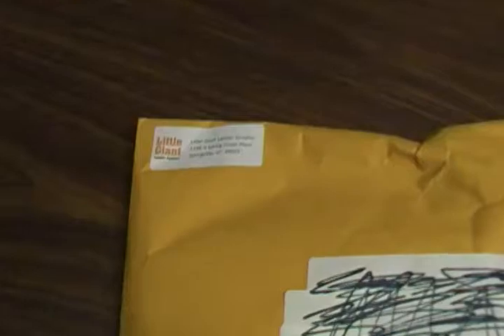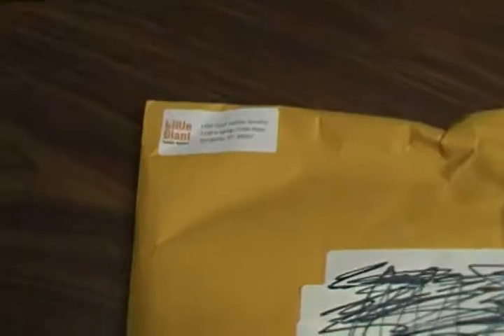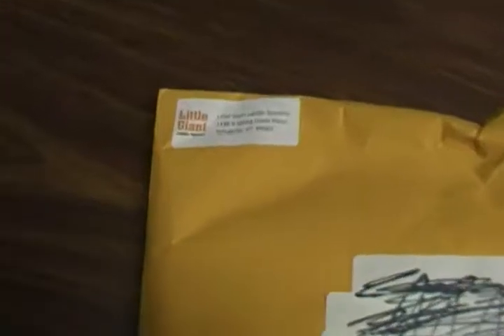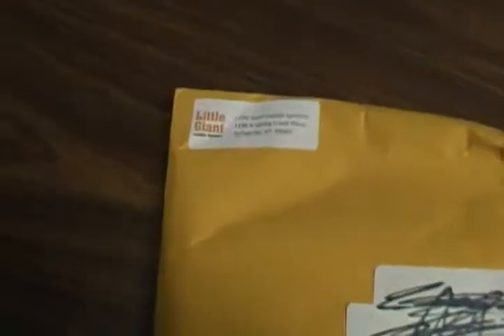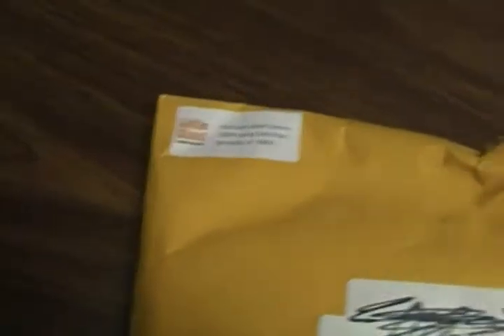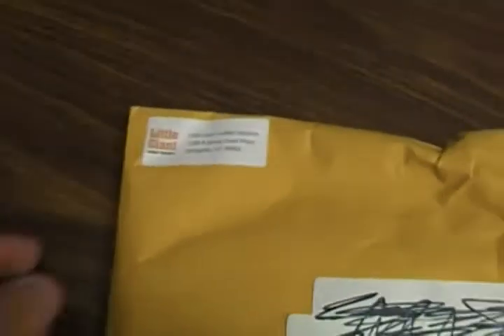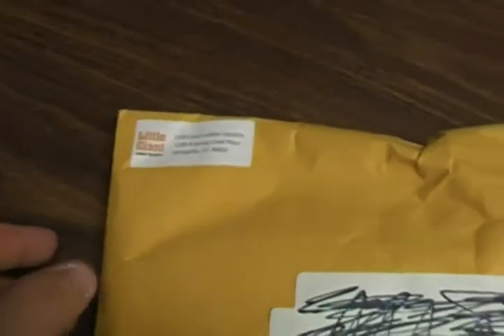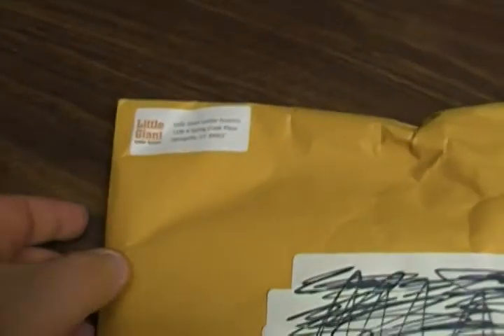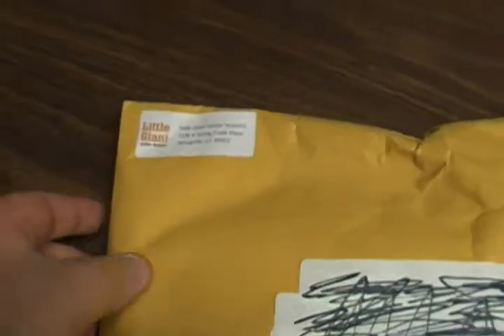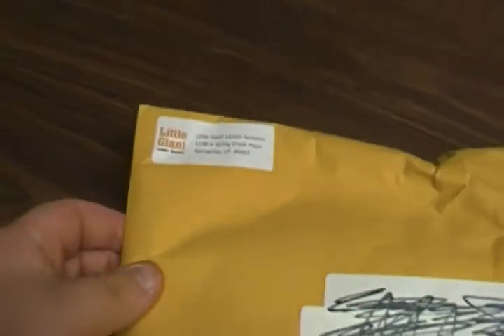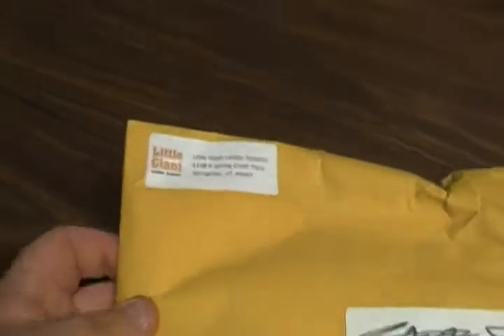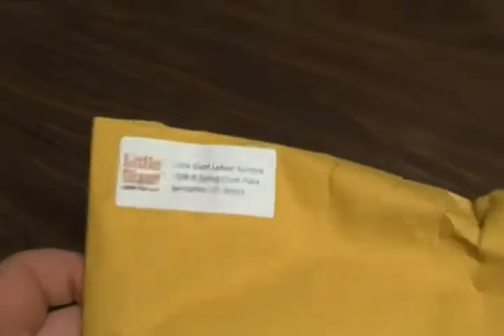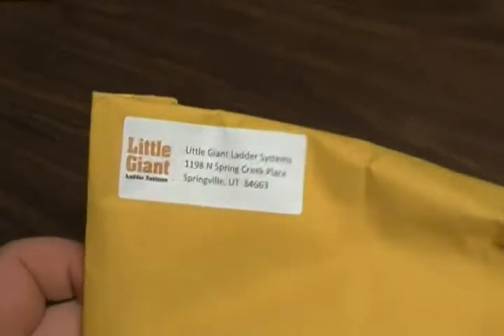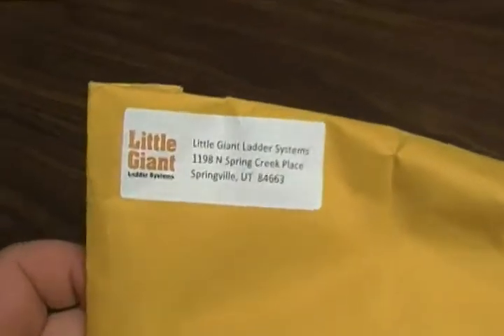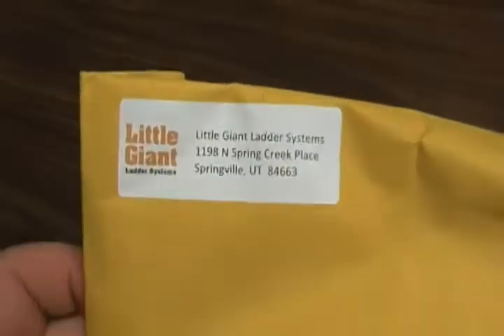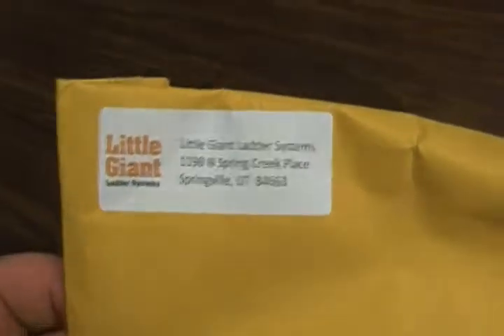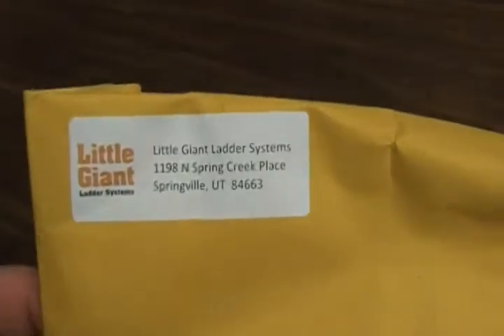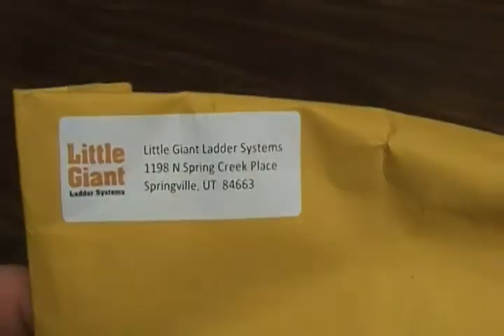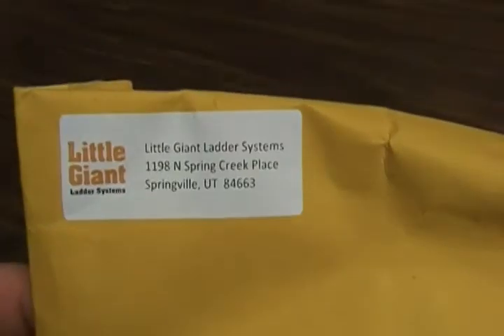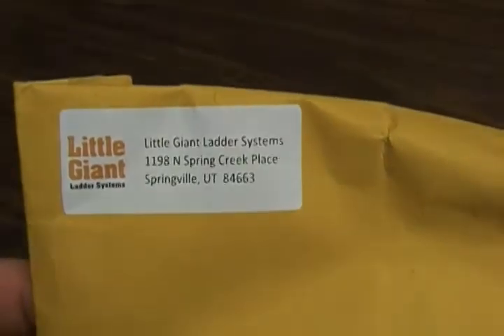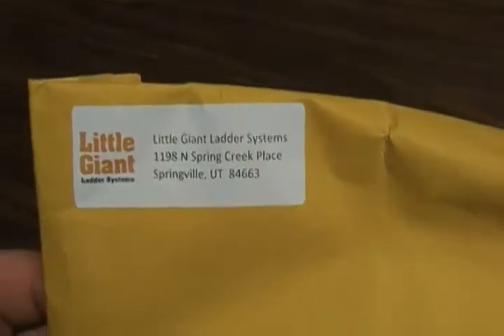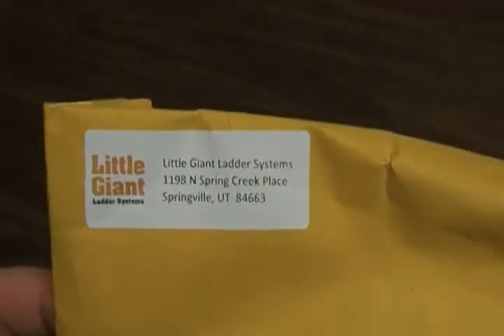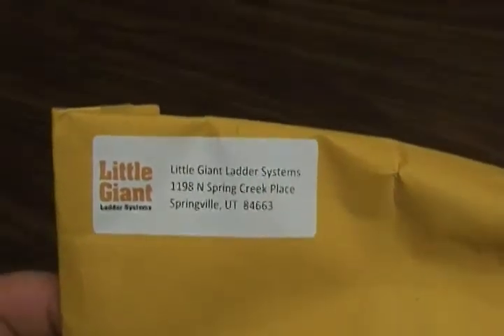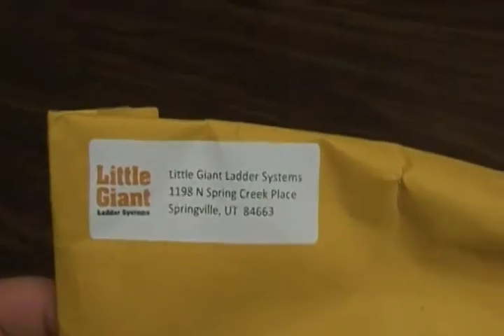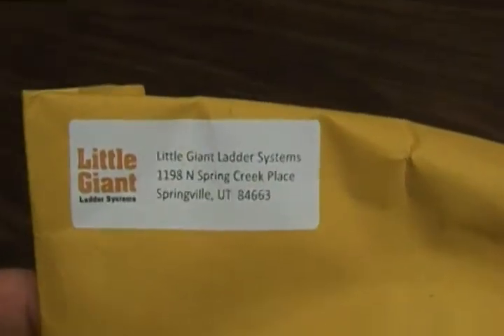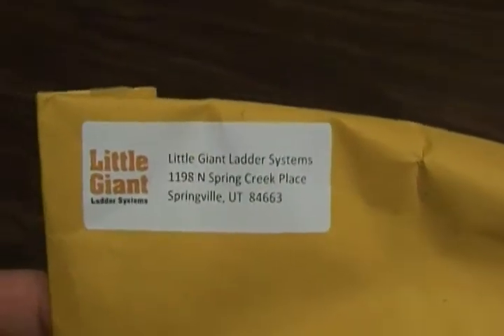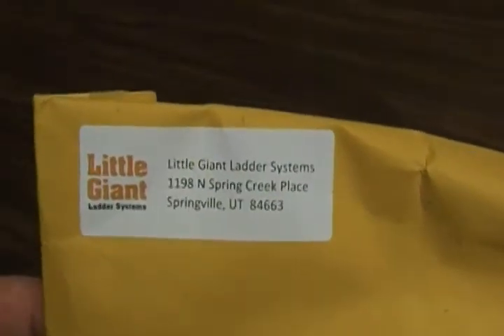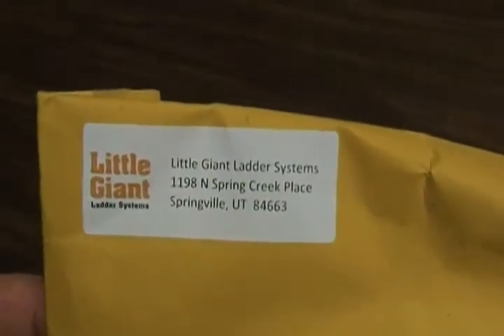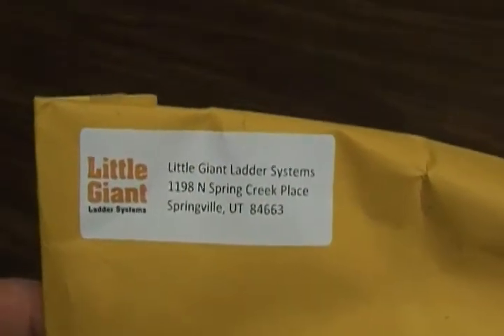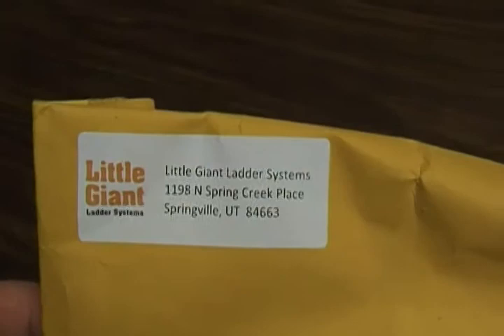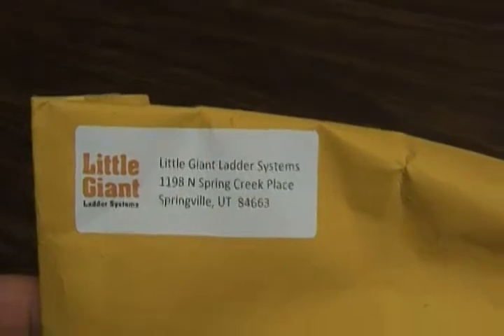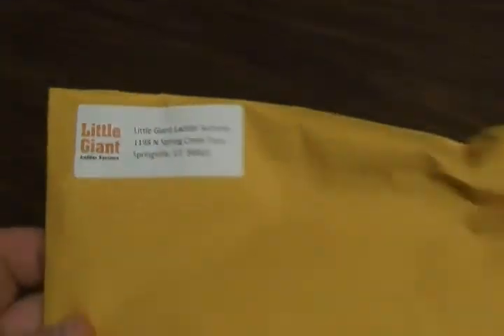Hello everyone, I'm Matthew. Today I'm just going to do this quick little unboxing of the Little Giant.